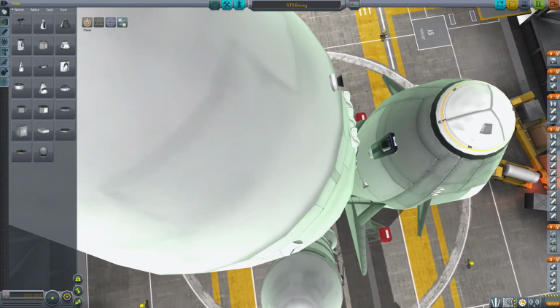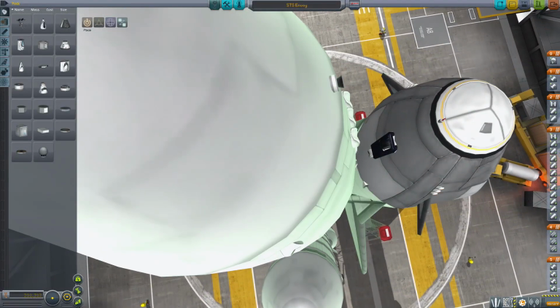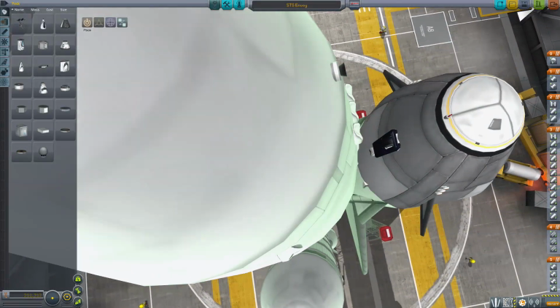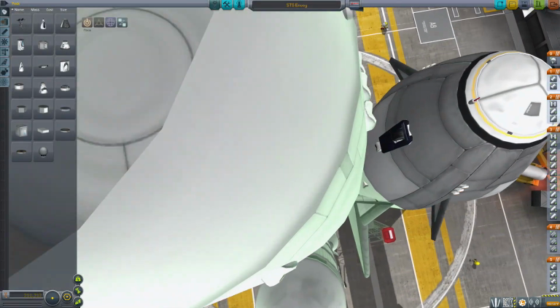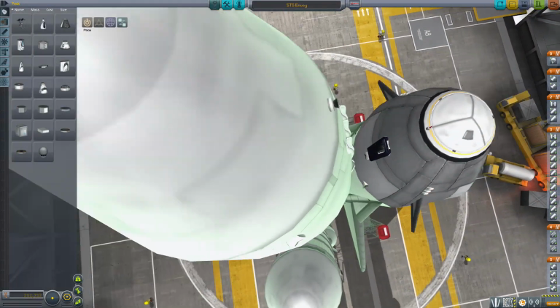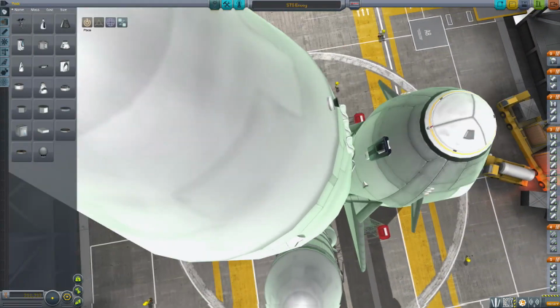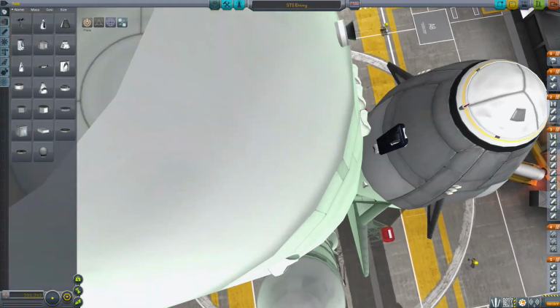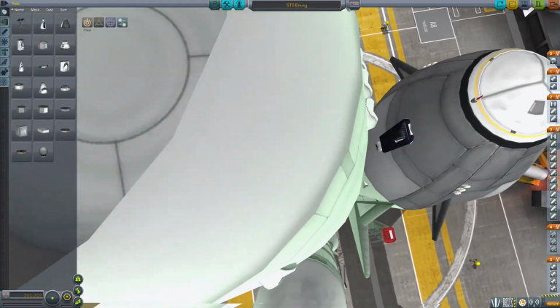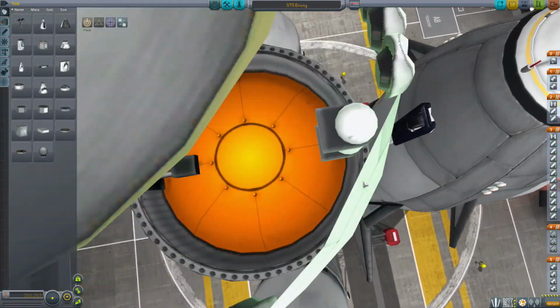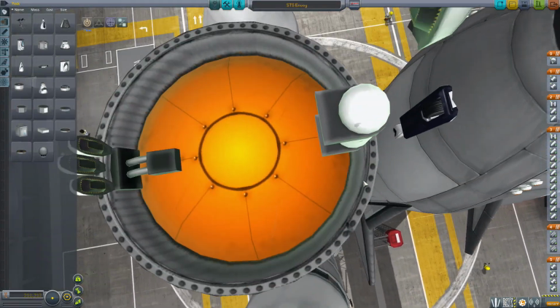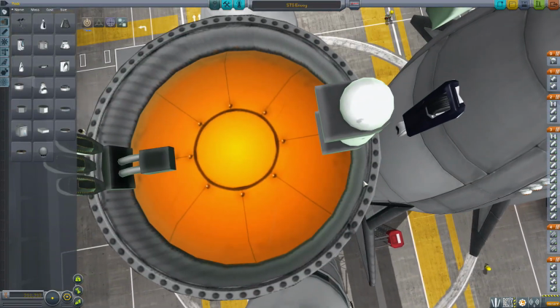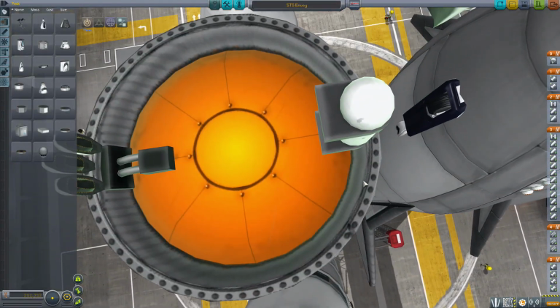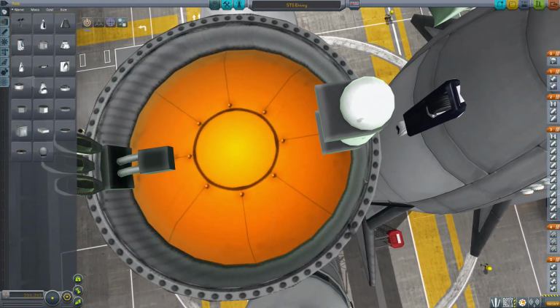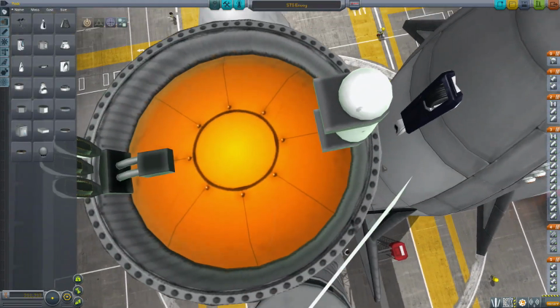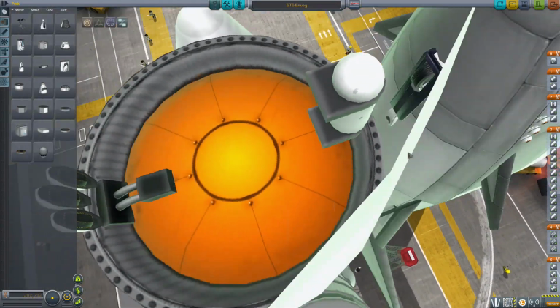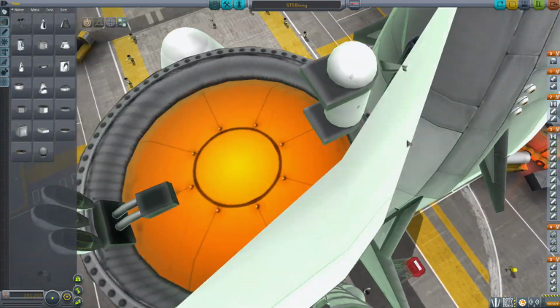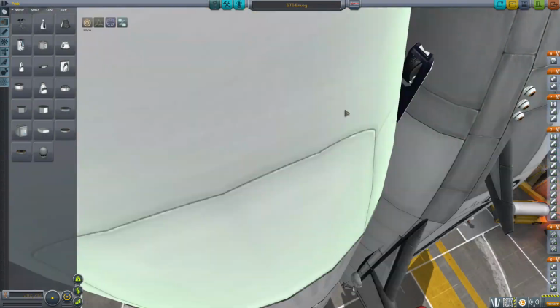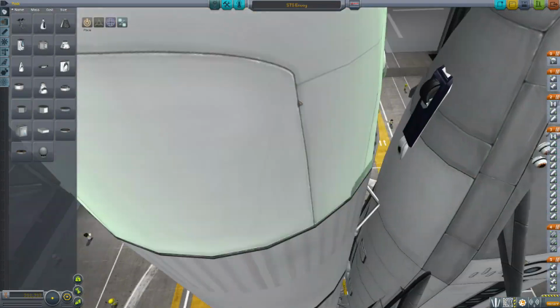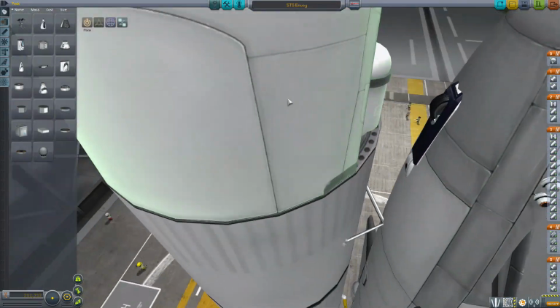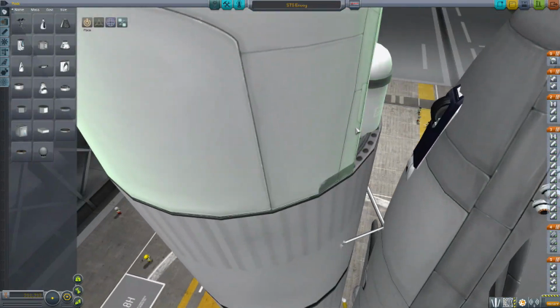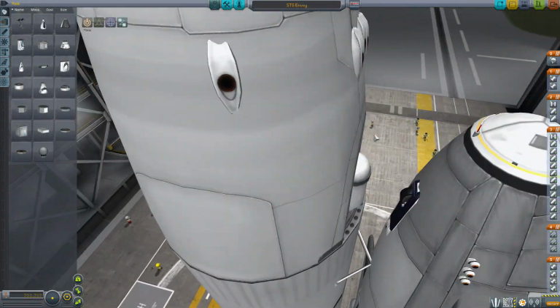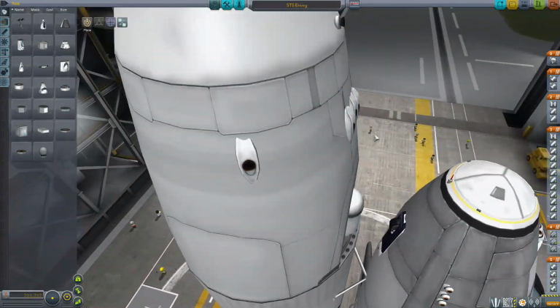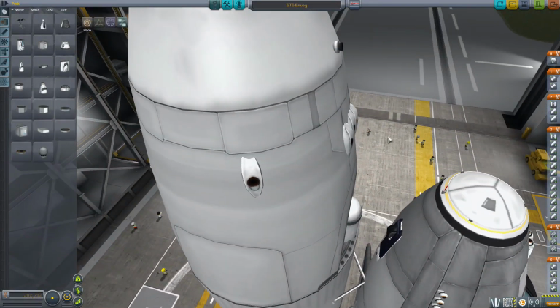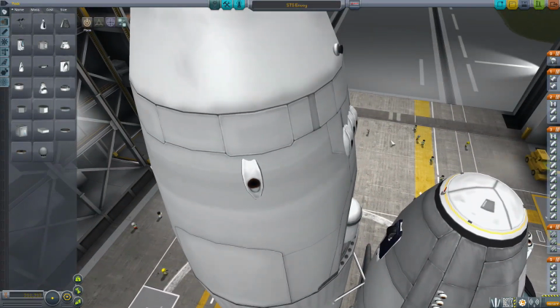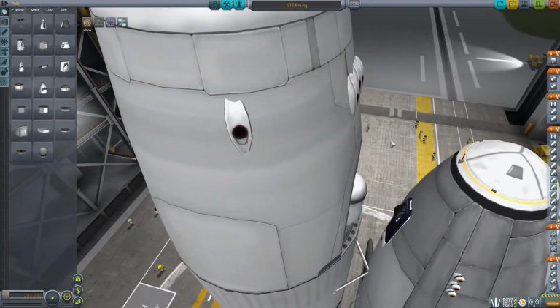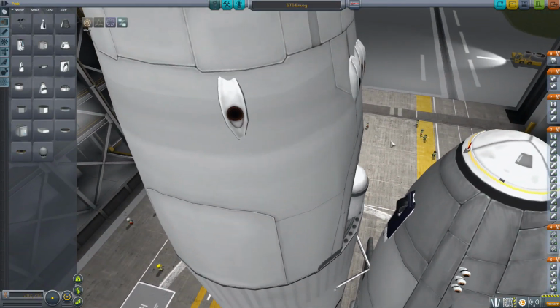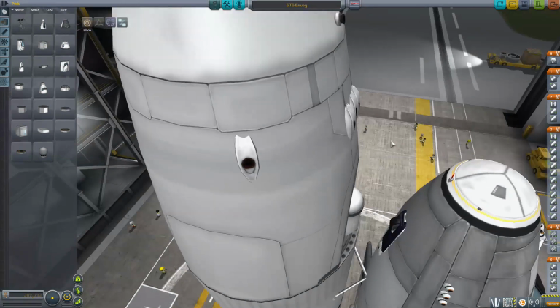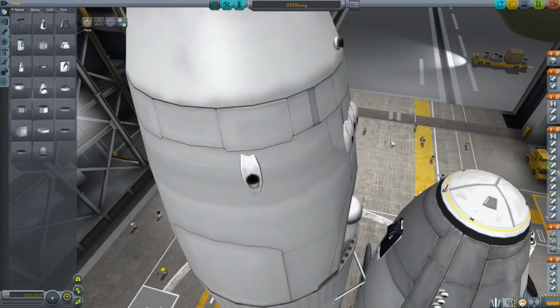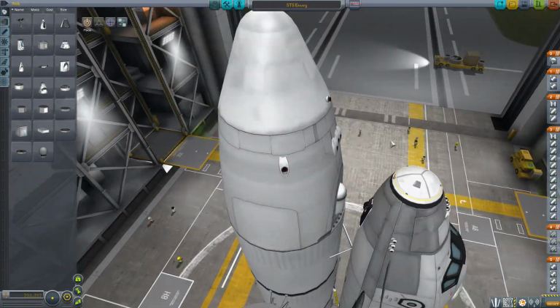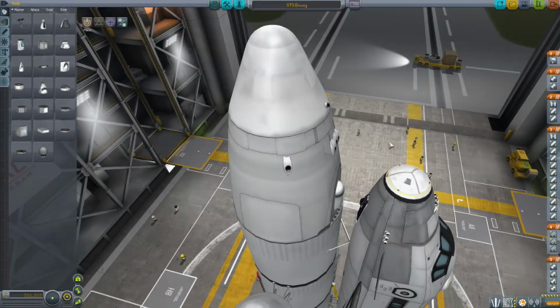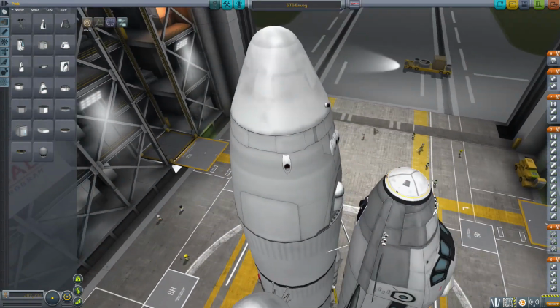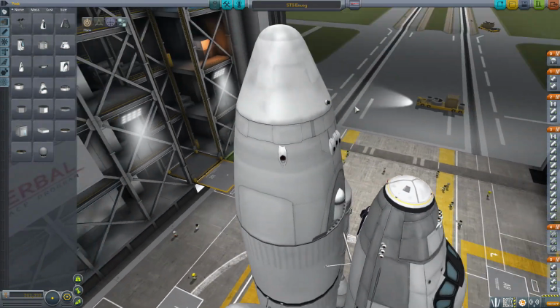That is really cool. And believe me, I have tried to make a stock shuttle and I have failed quite miserably.